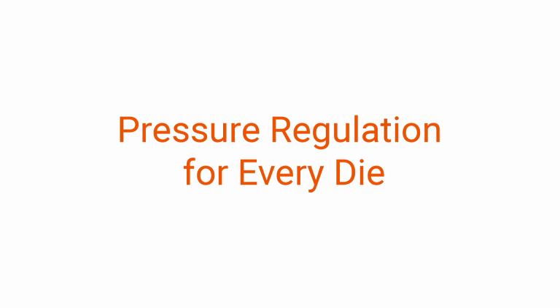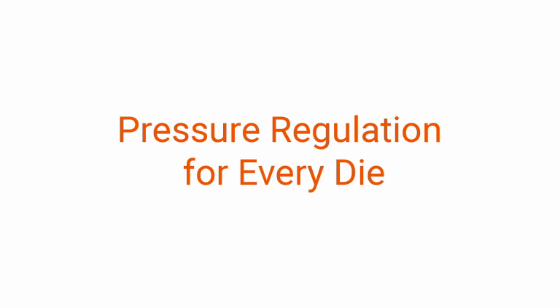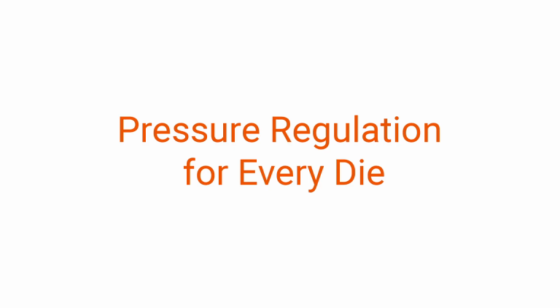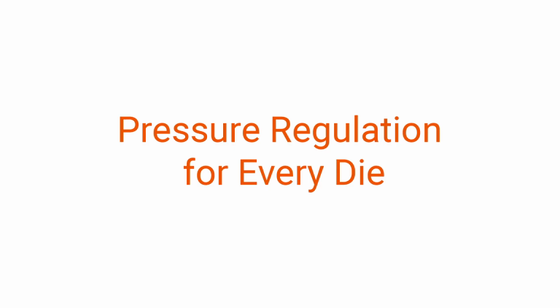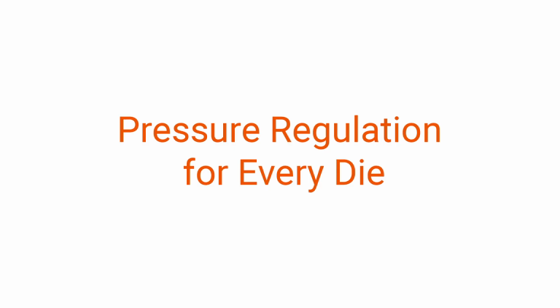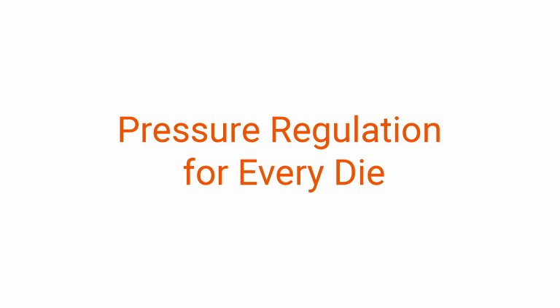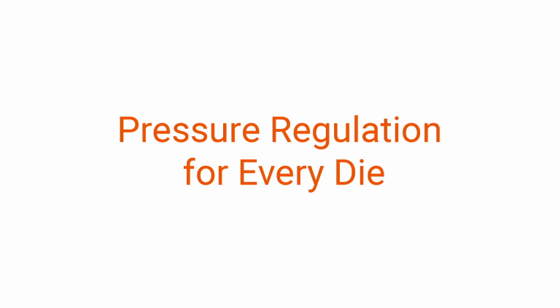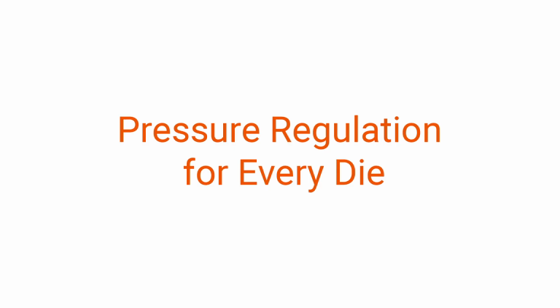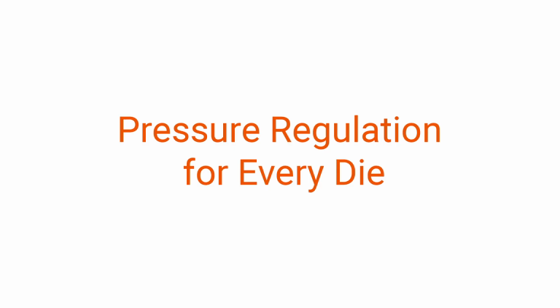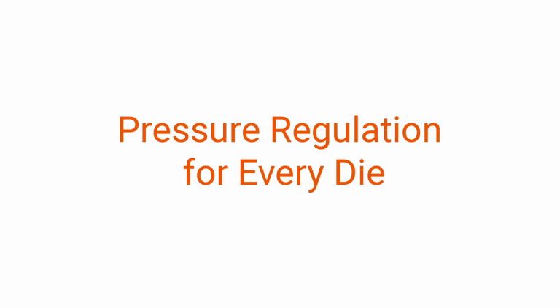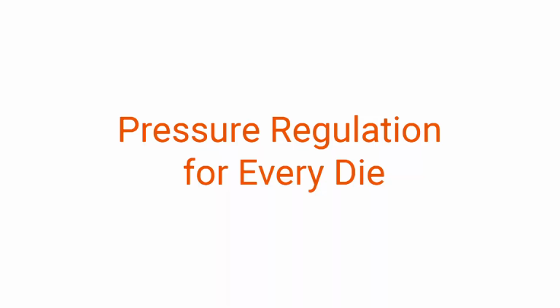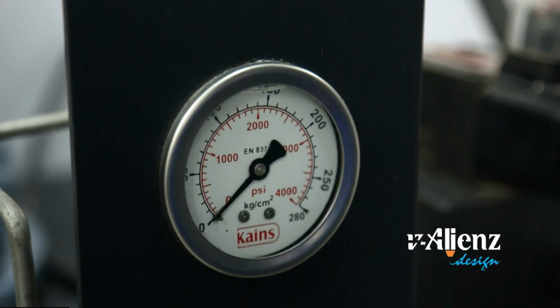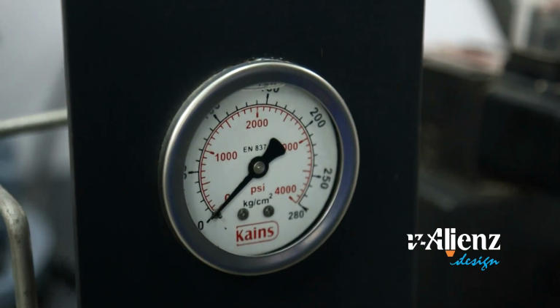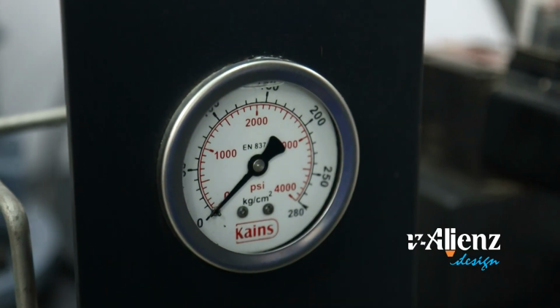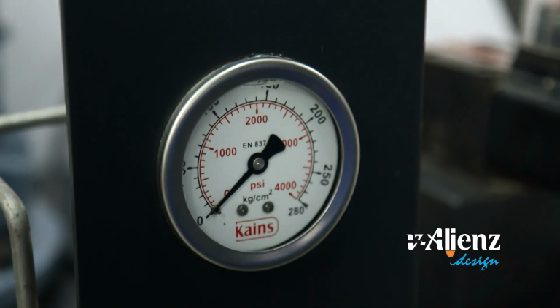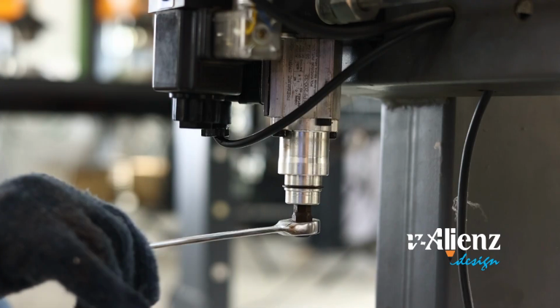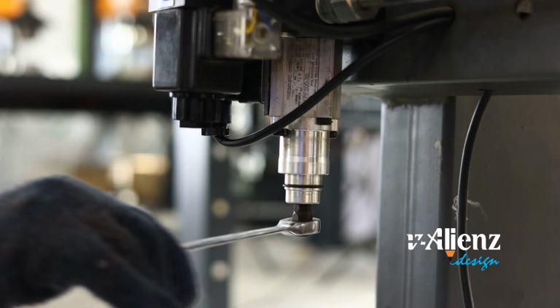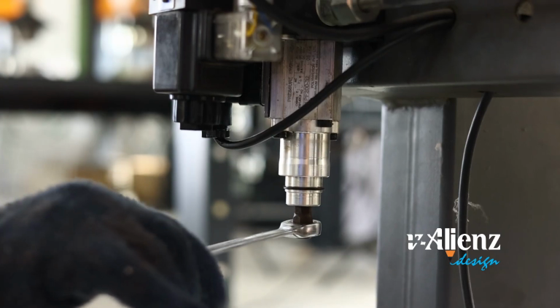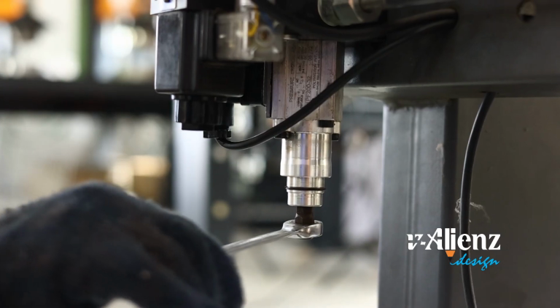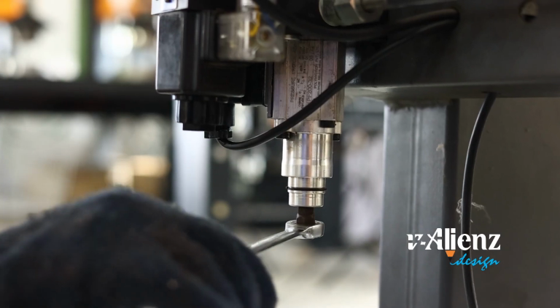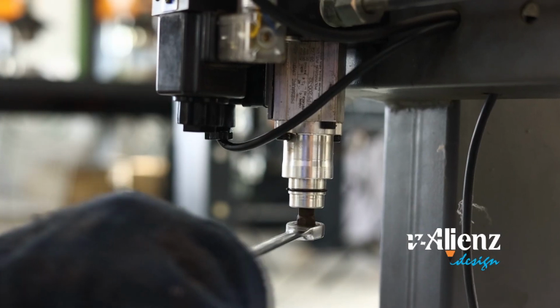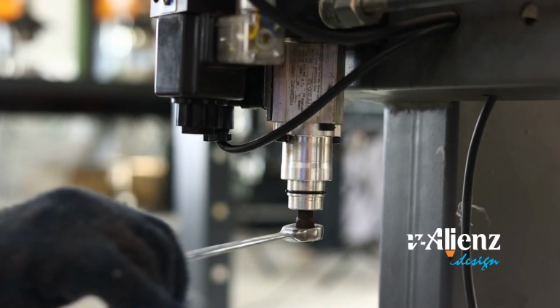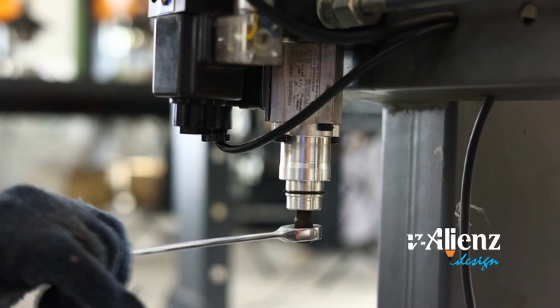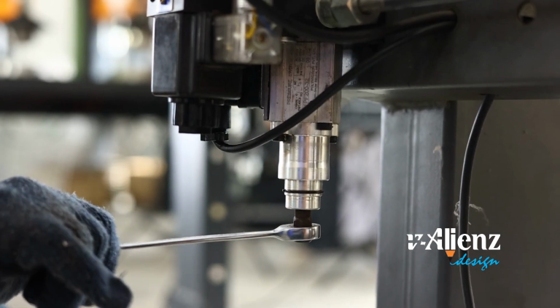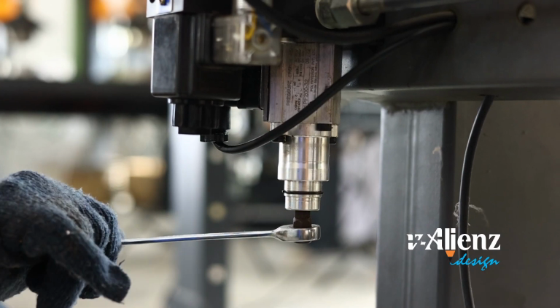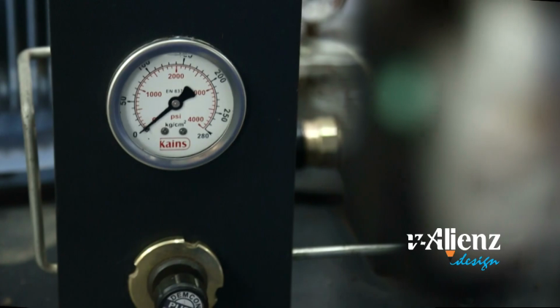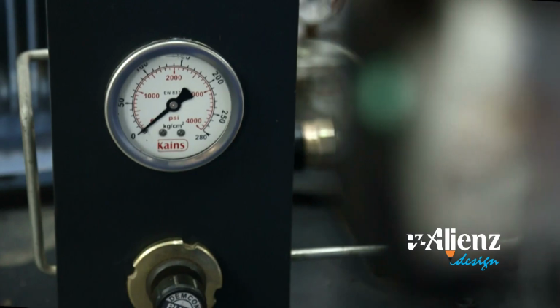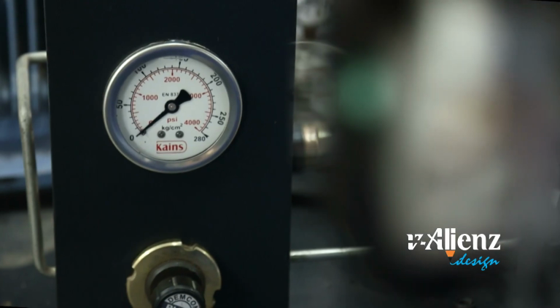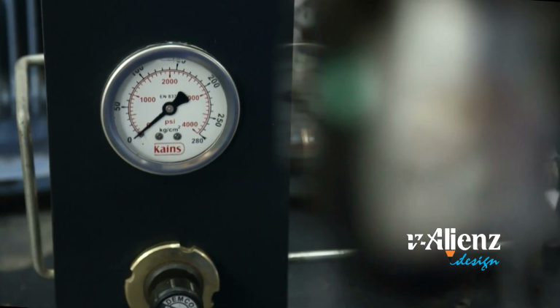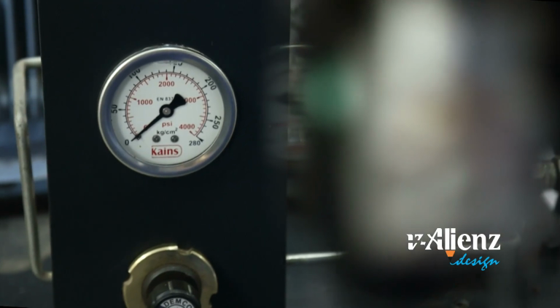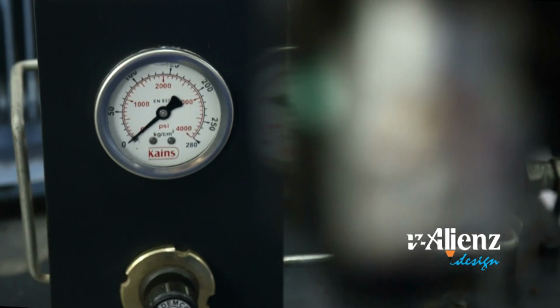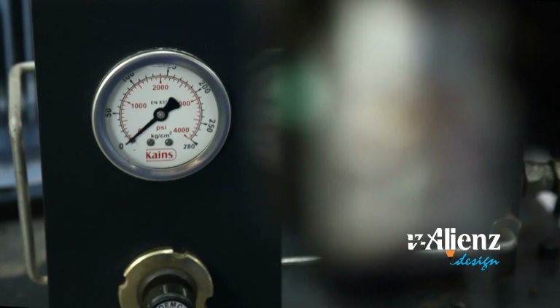Pressure regulation for every die. You can set optimum pressure for every die to increase blade and die life.